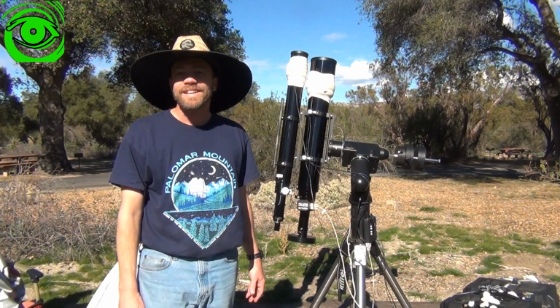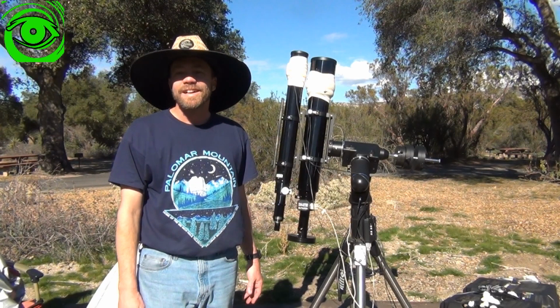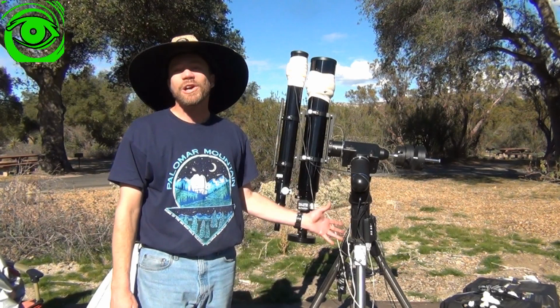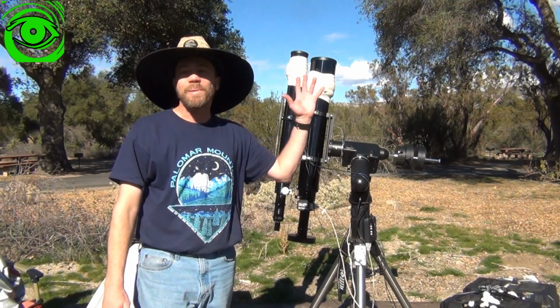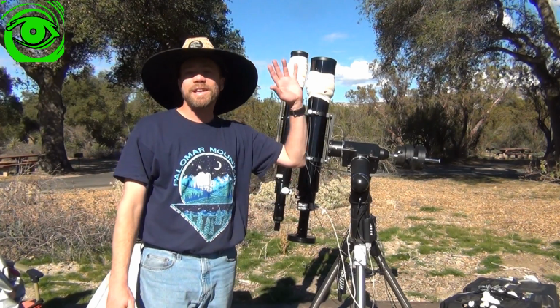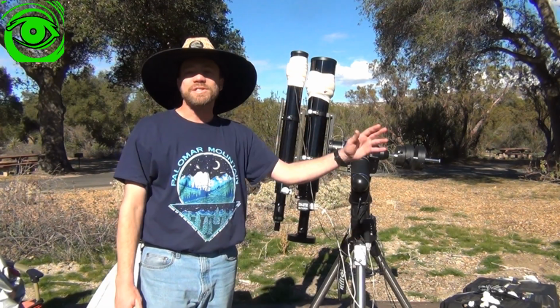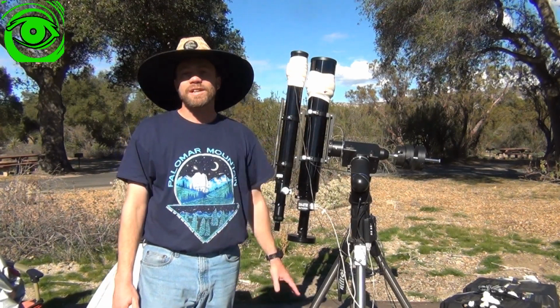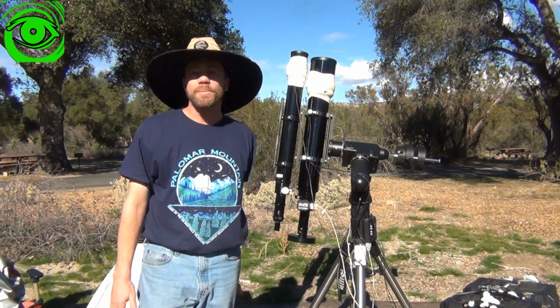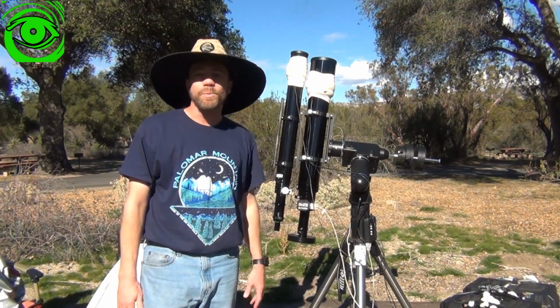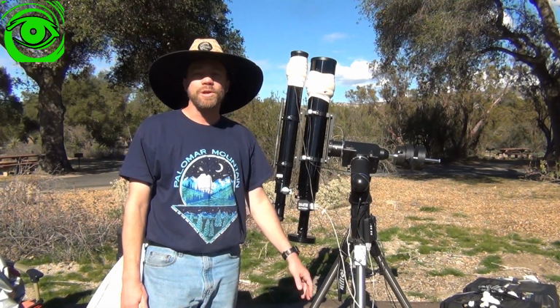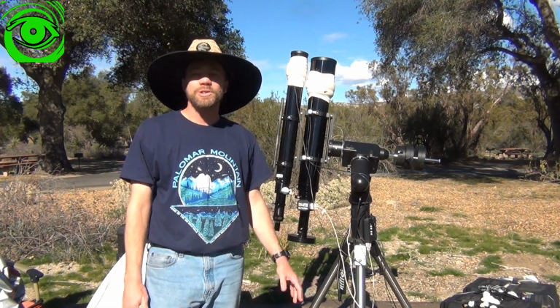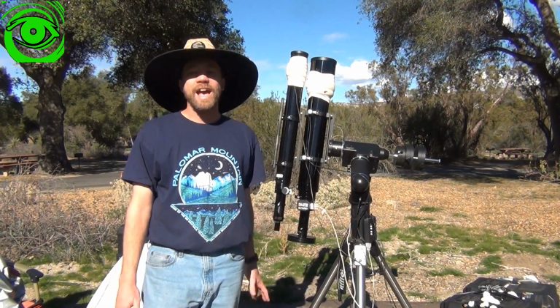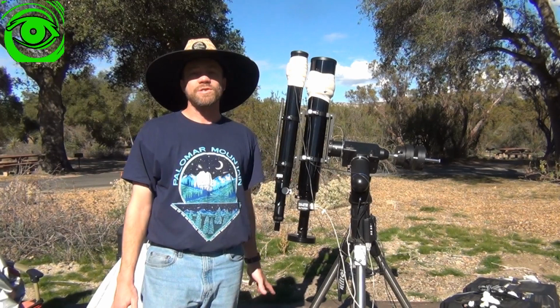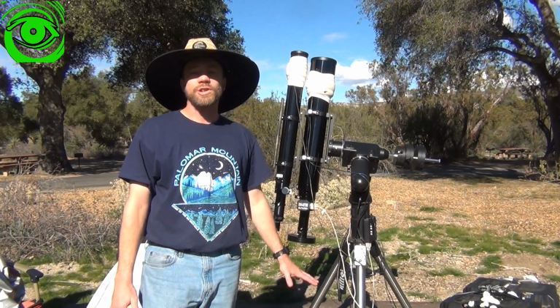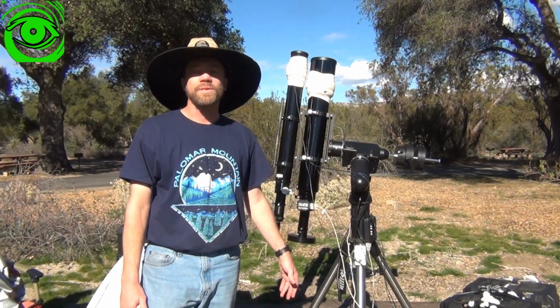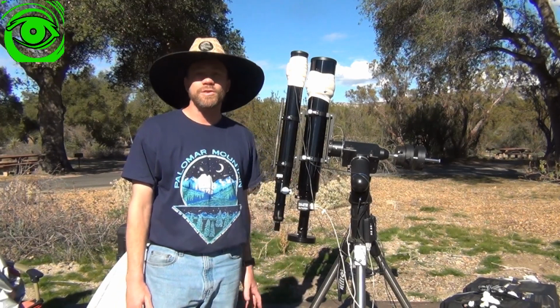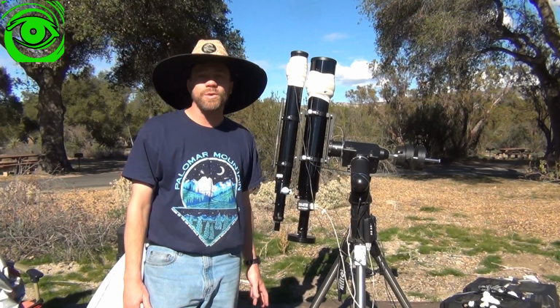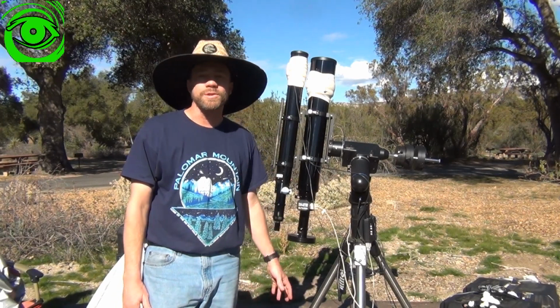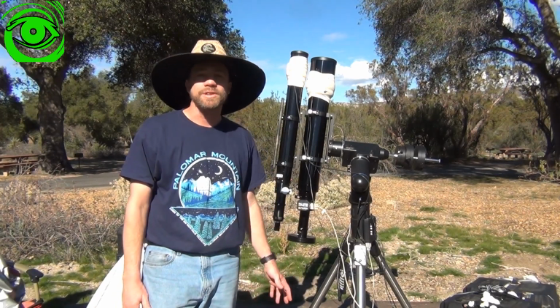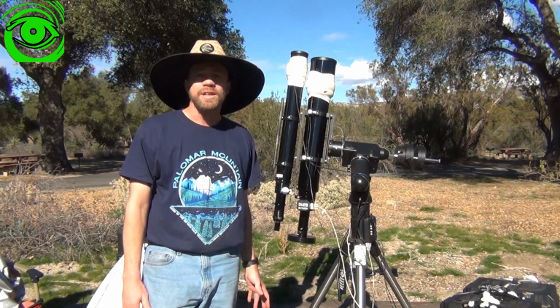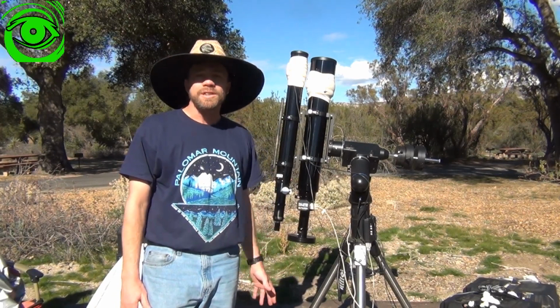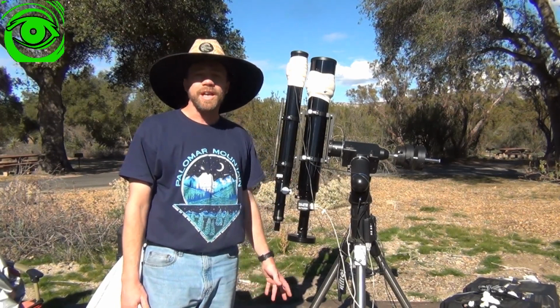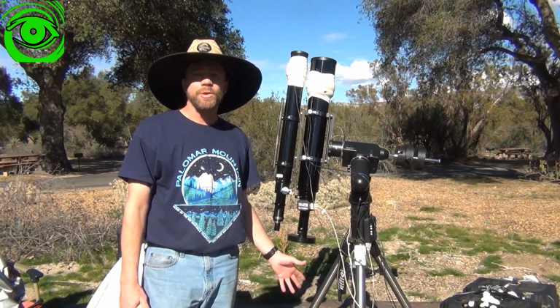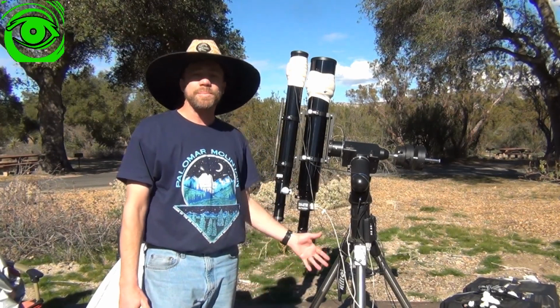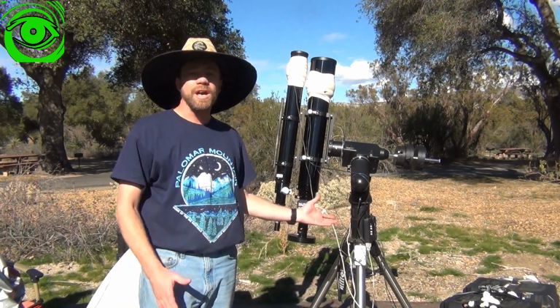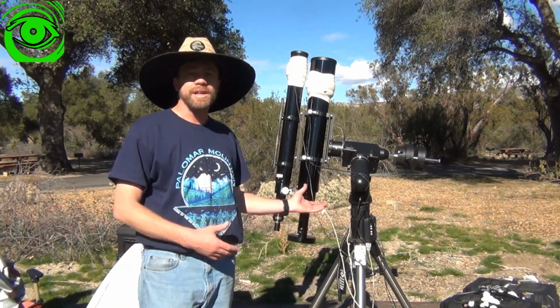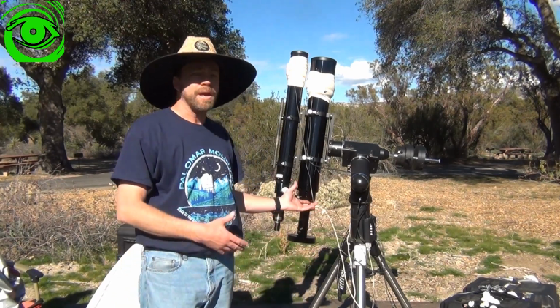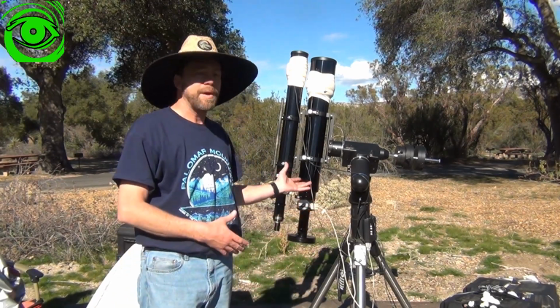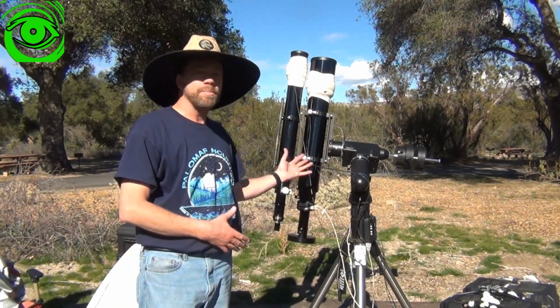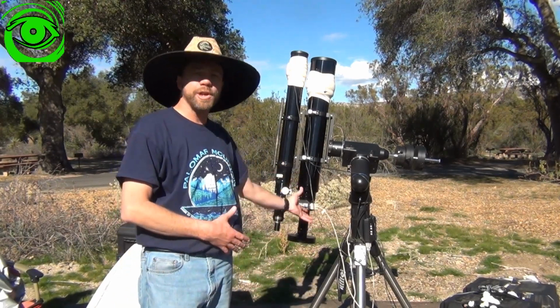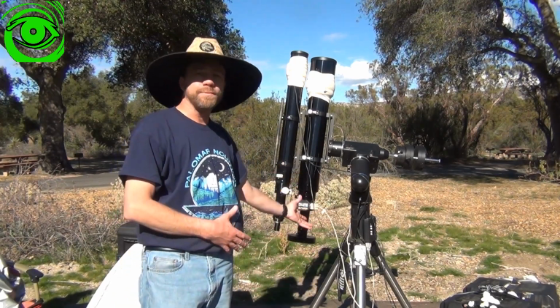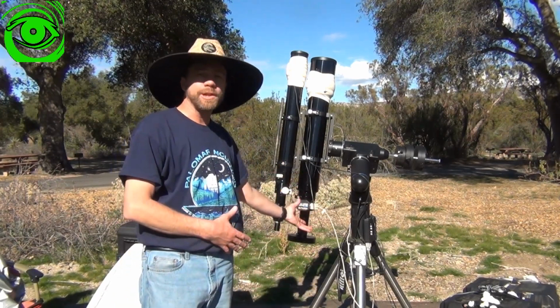Hello, my name is Doug Hubbell and welcome to Astro Photography Tutorials. Today I'm going to be talking about the Meridian Flip.